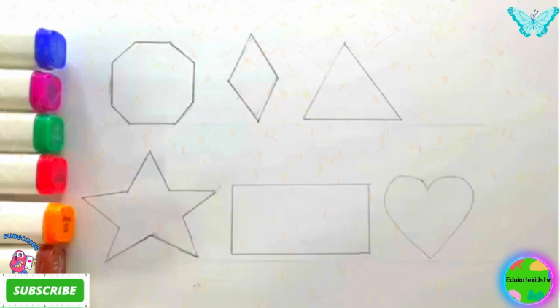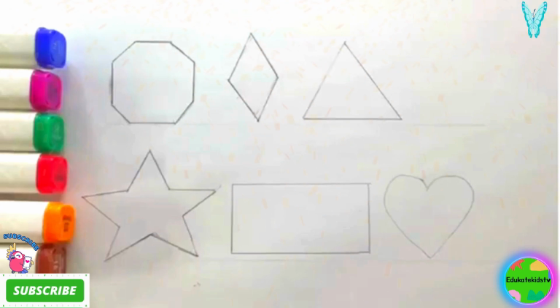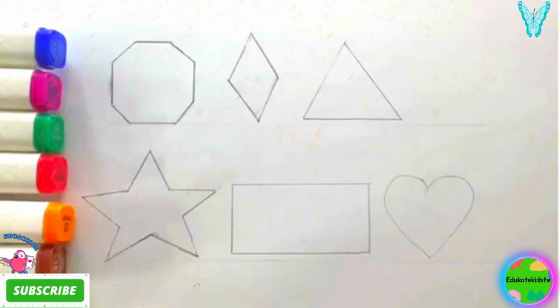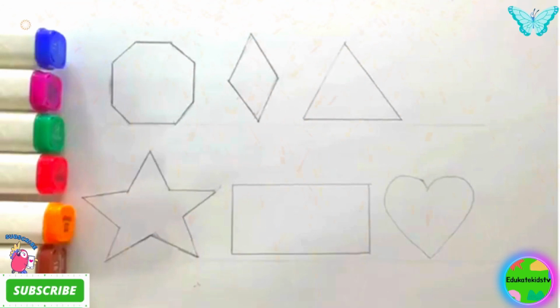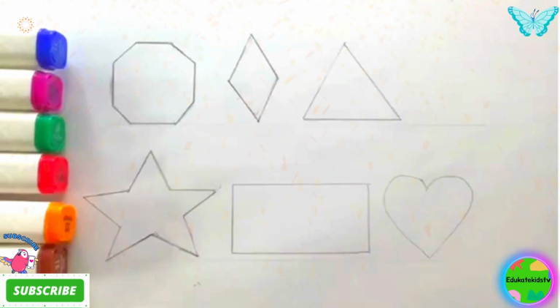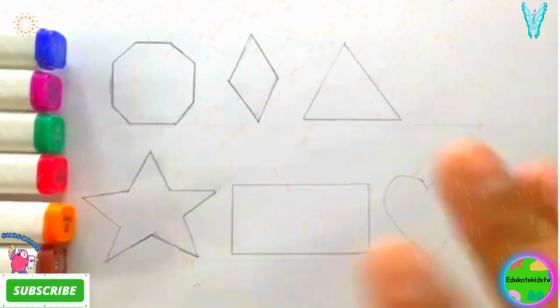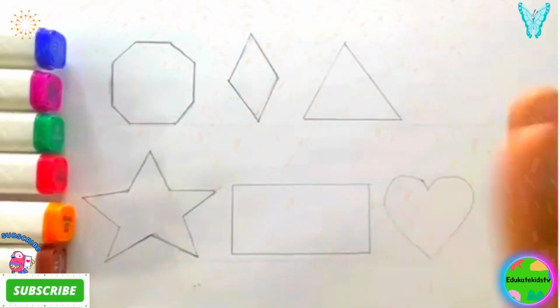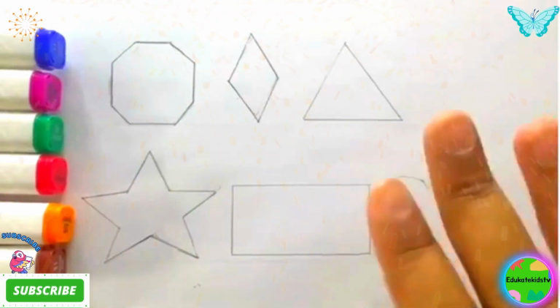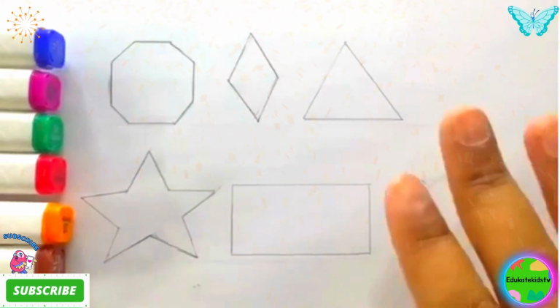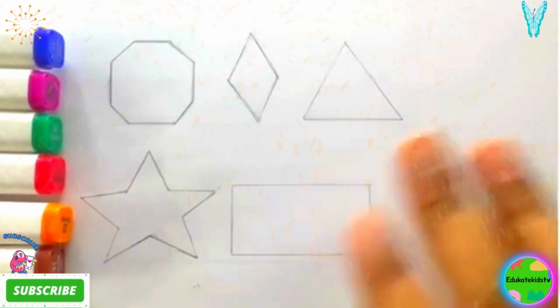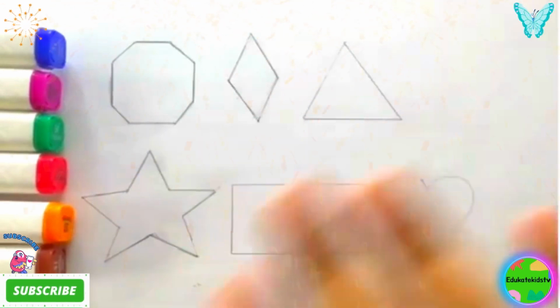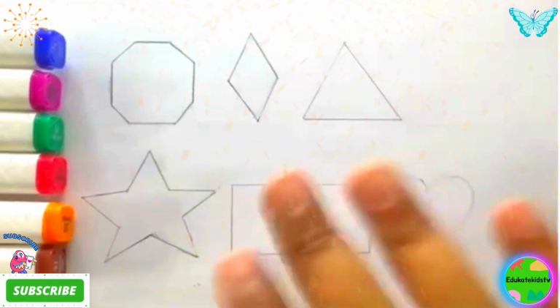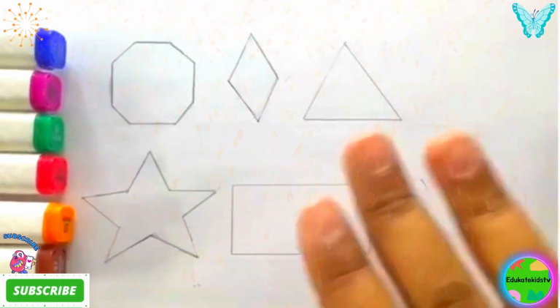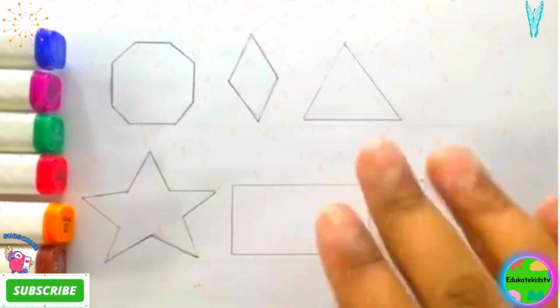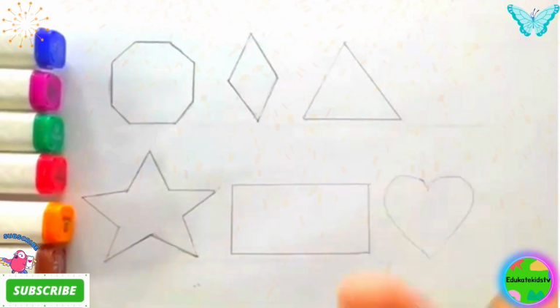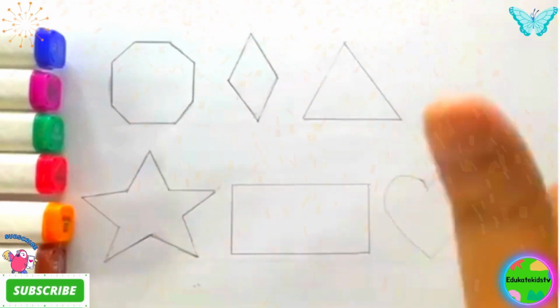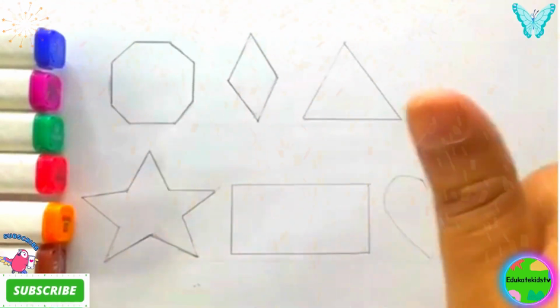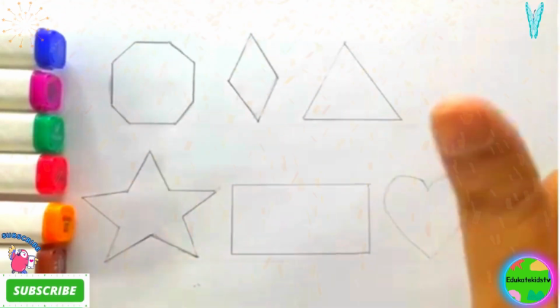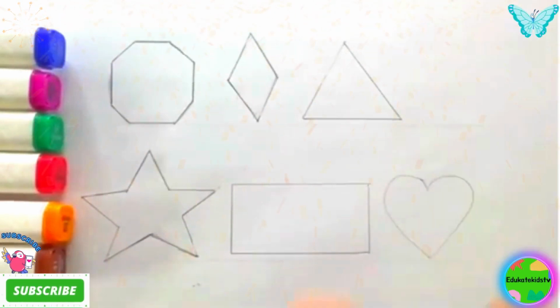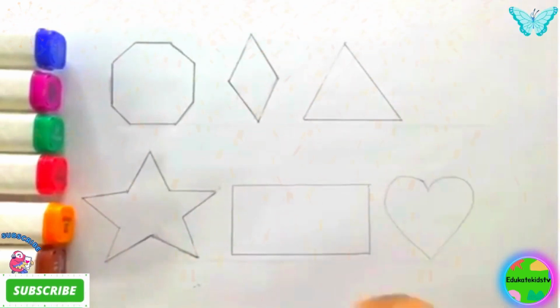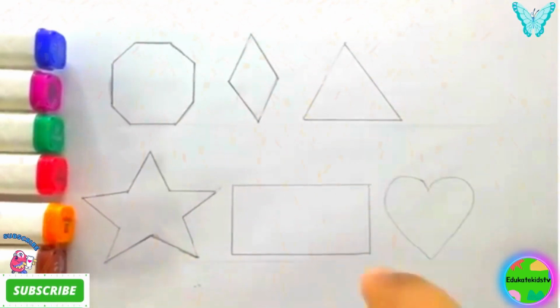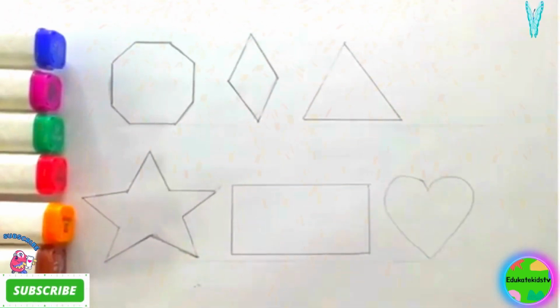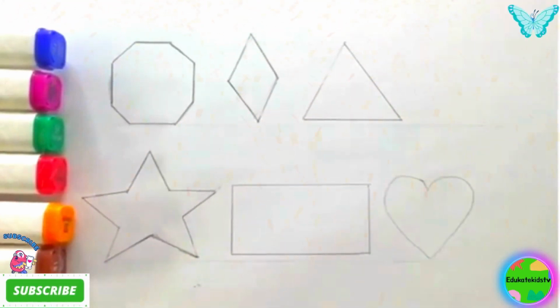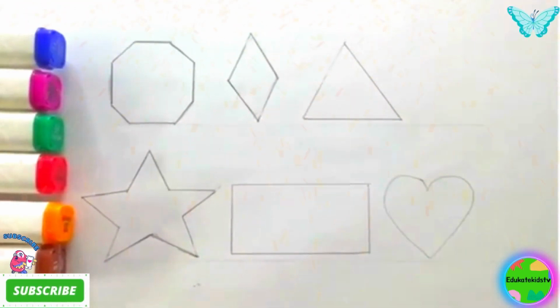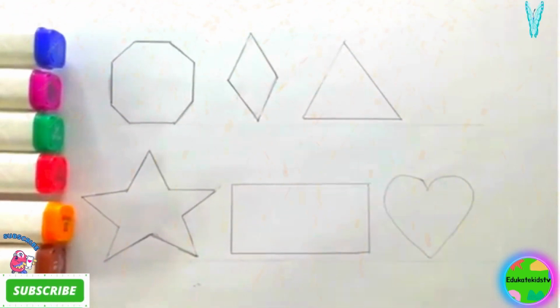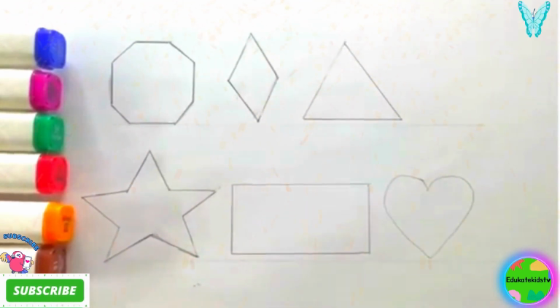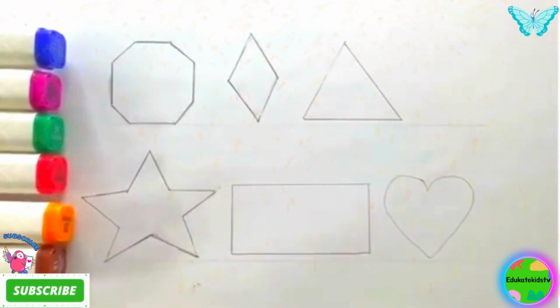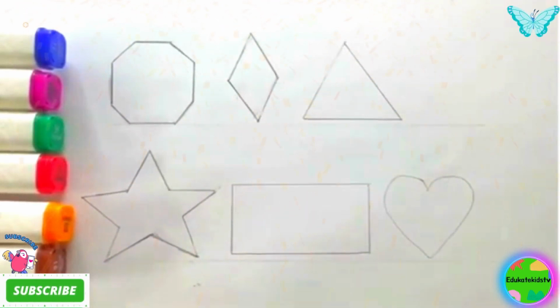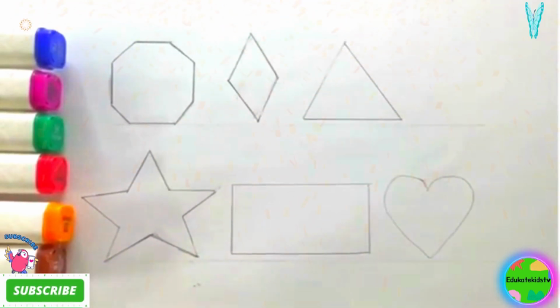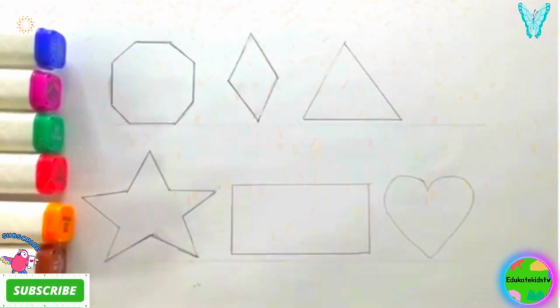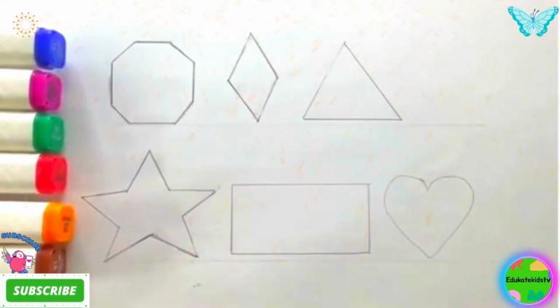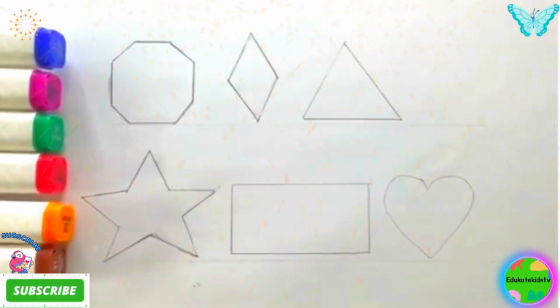Hello kids! How are you all? Good? Okay, let's learn some shapes today.